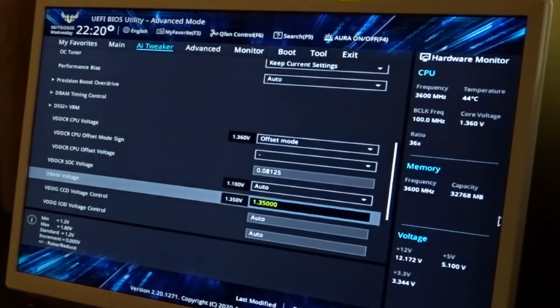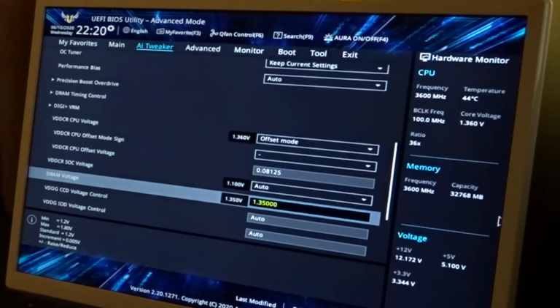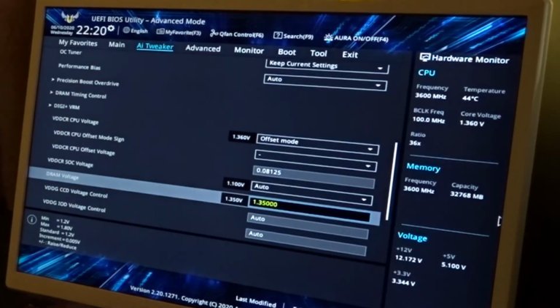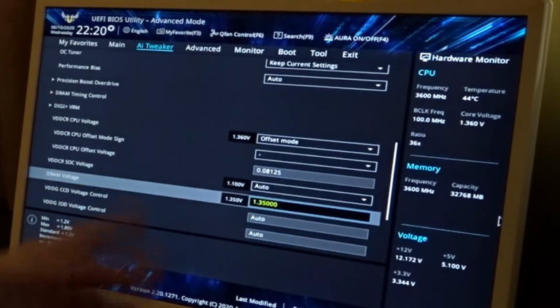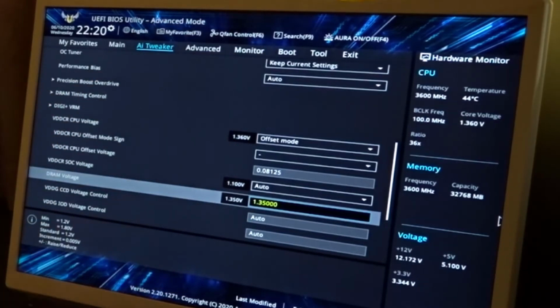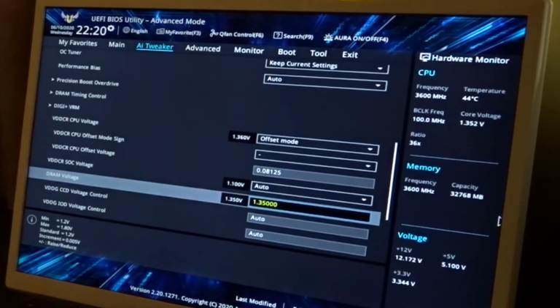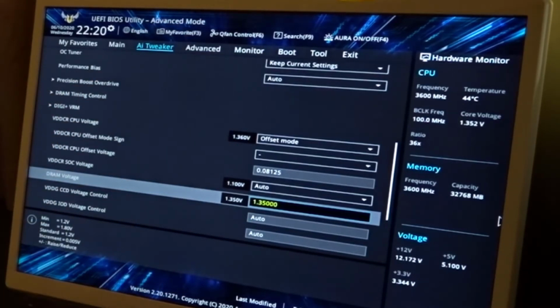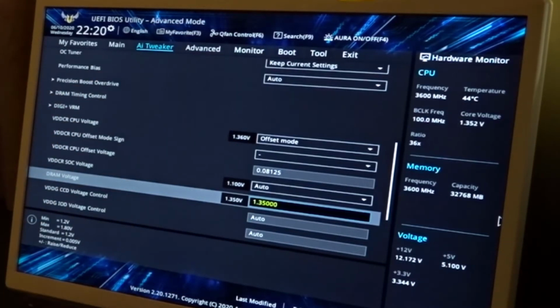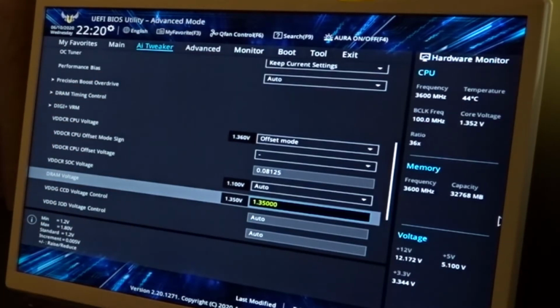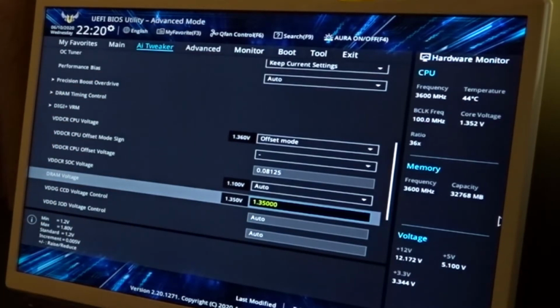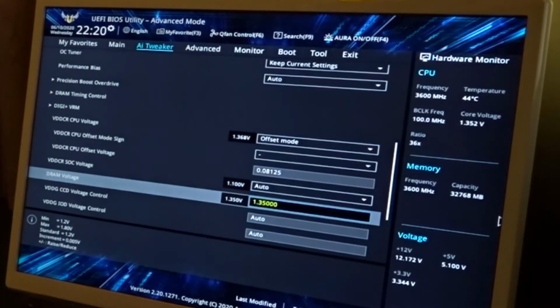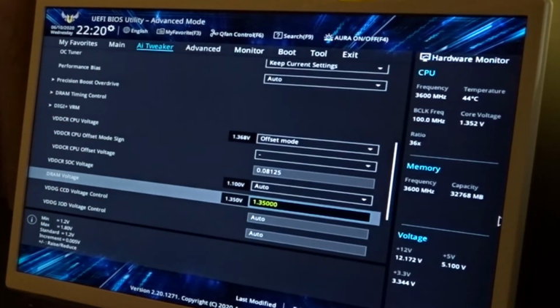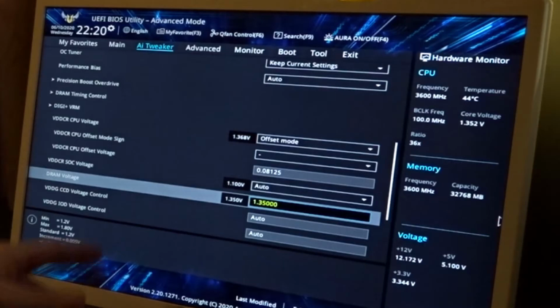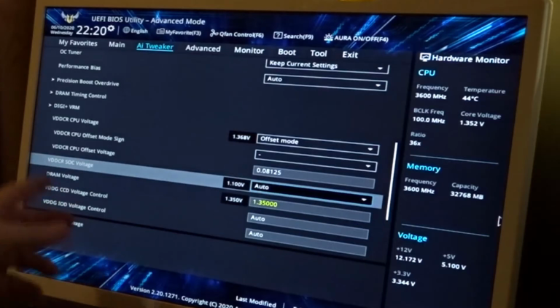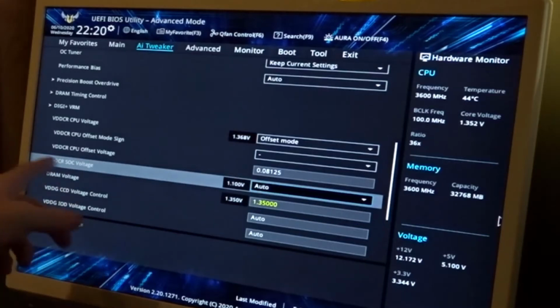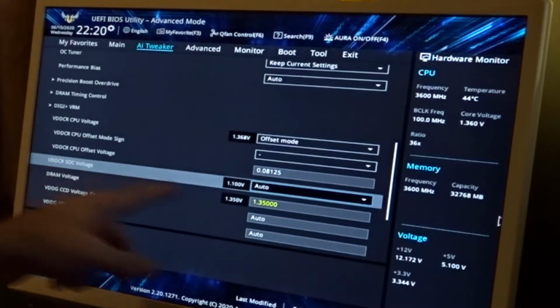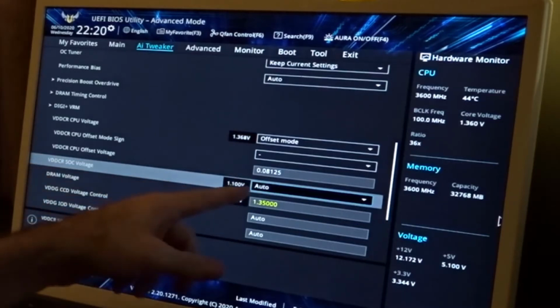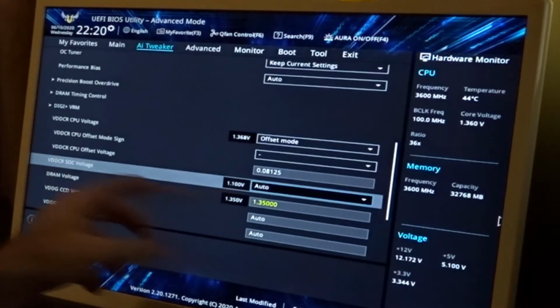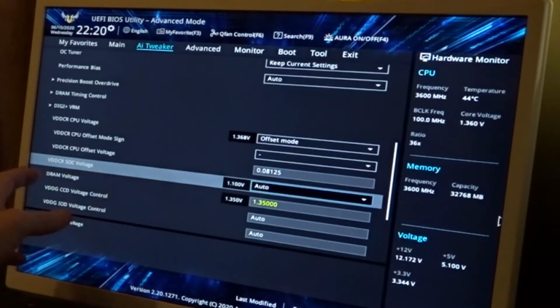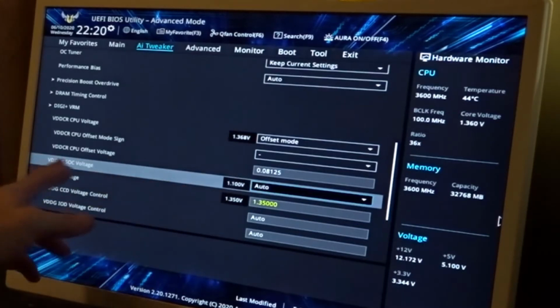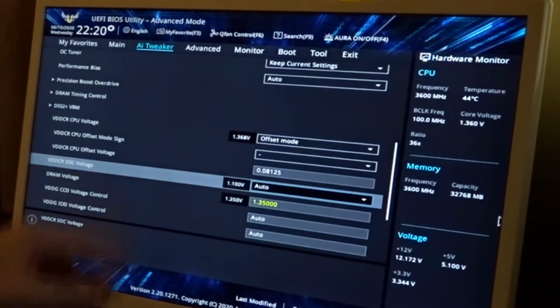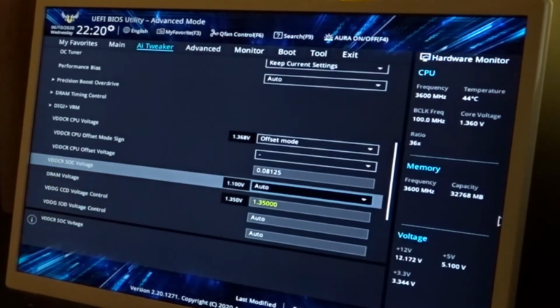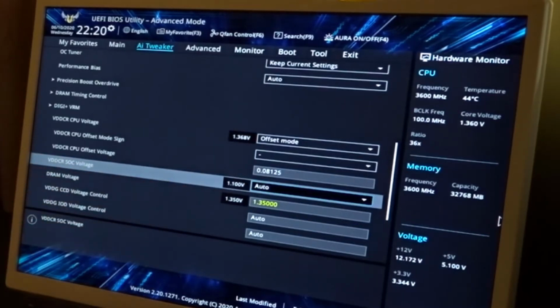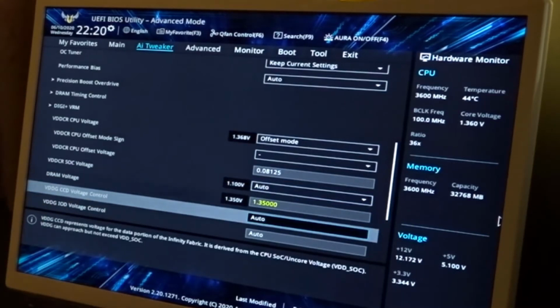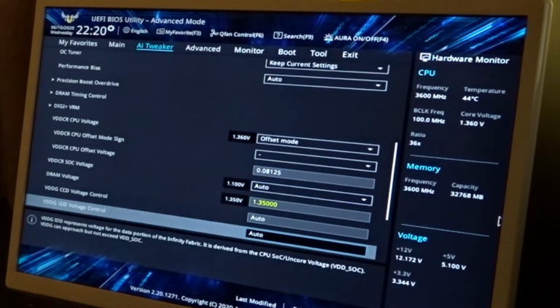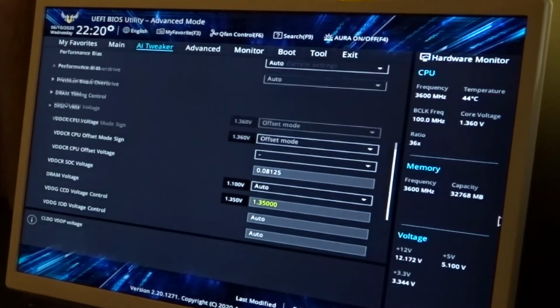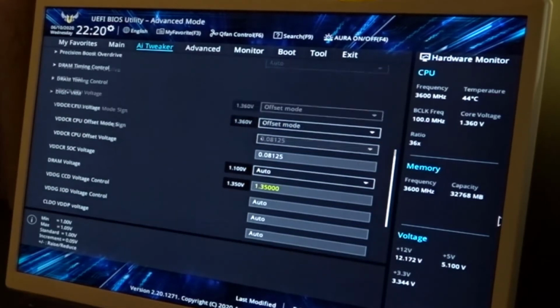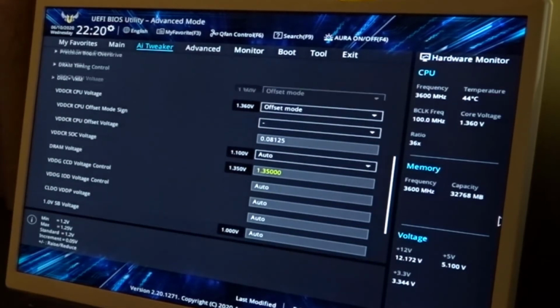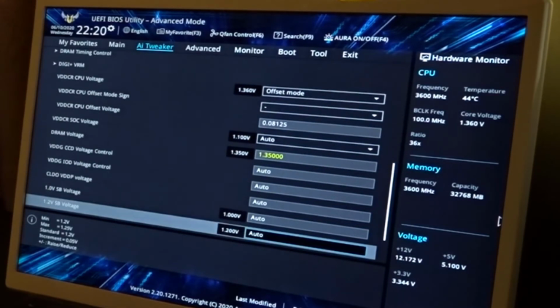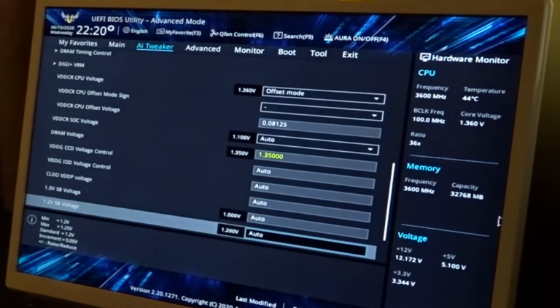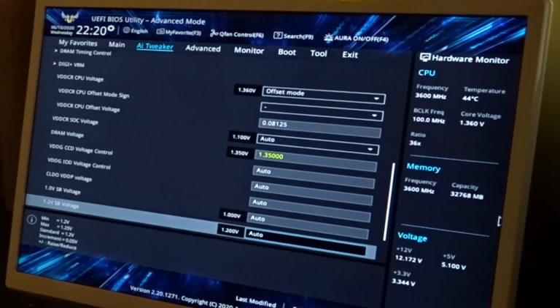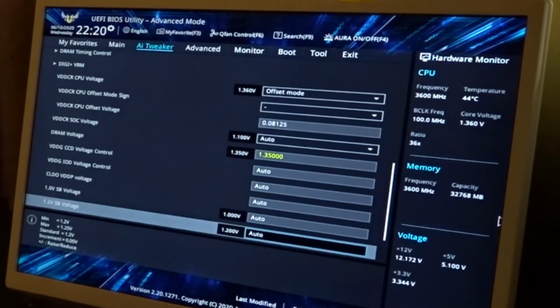Once it recognizes what RAM you have, it usually goes to 1.35V. I have not messed with the SOC voltage at all. The other things in this section are normal.